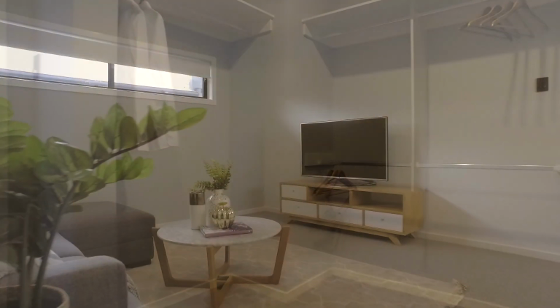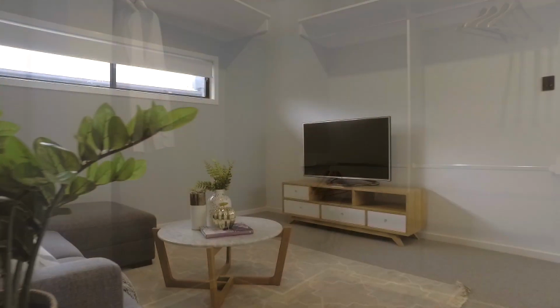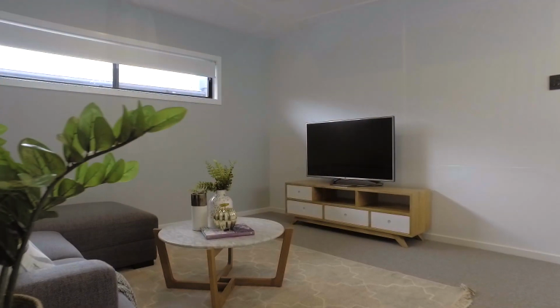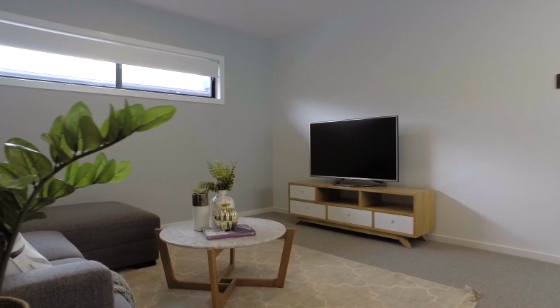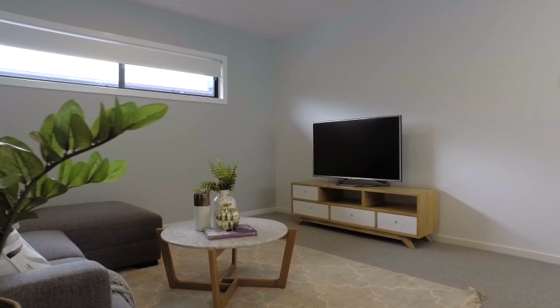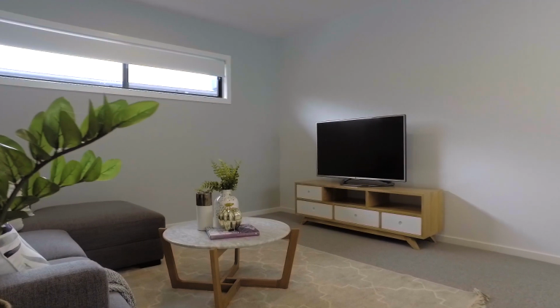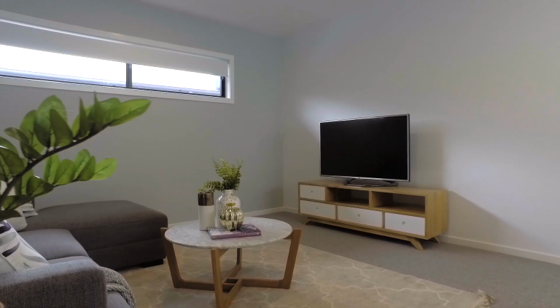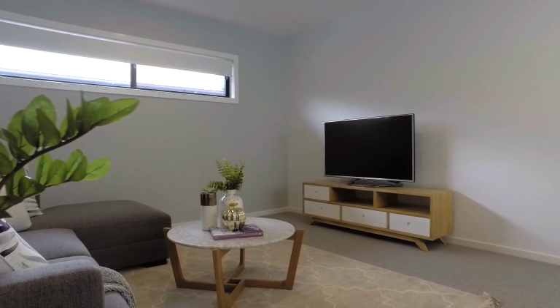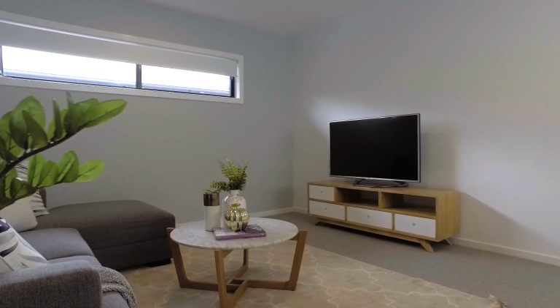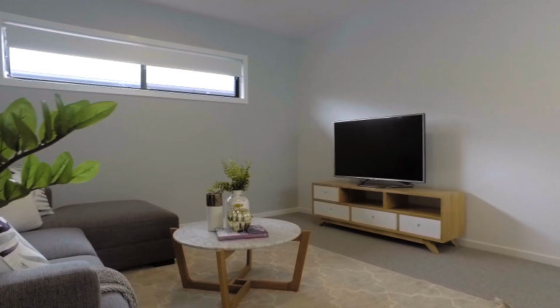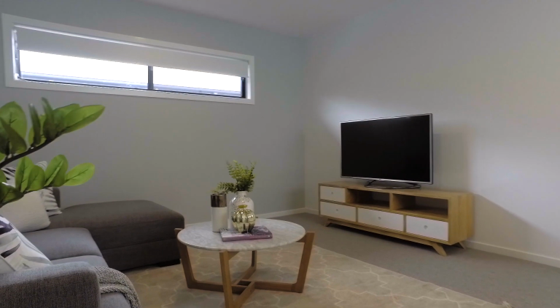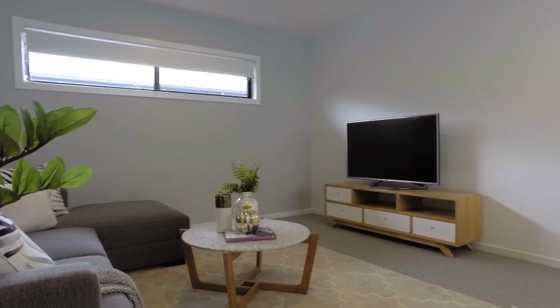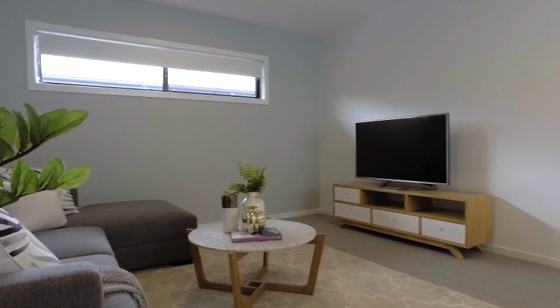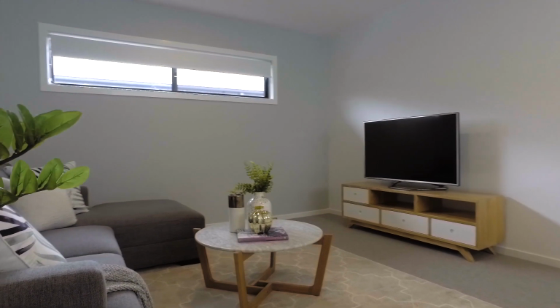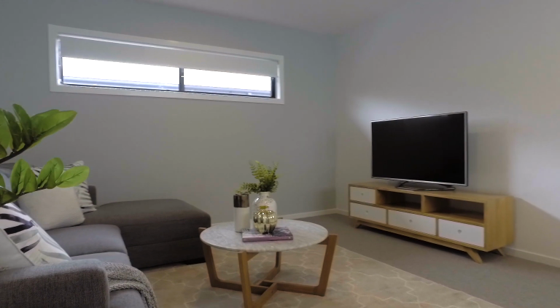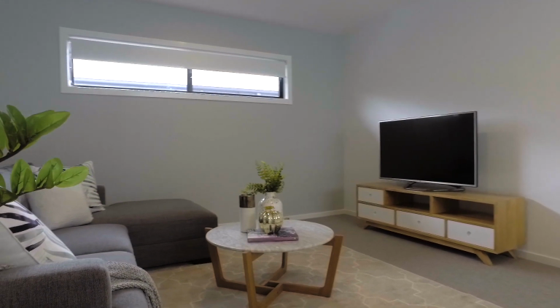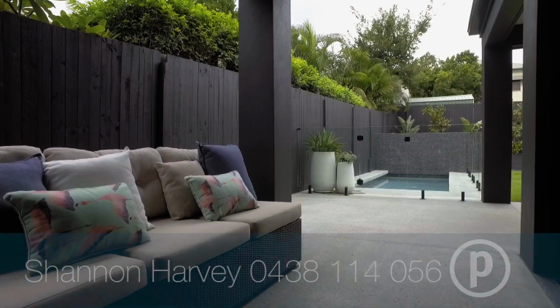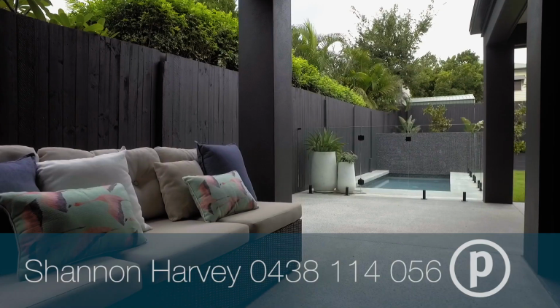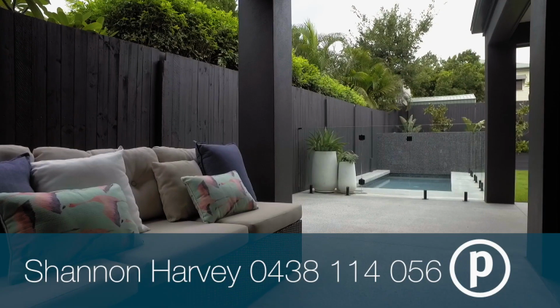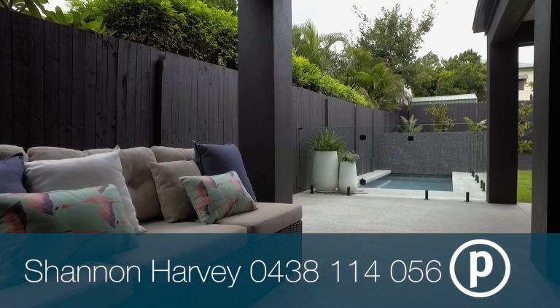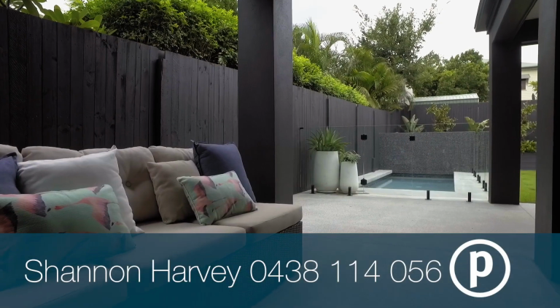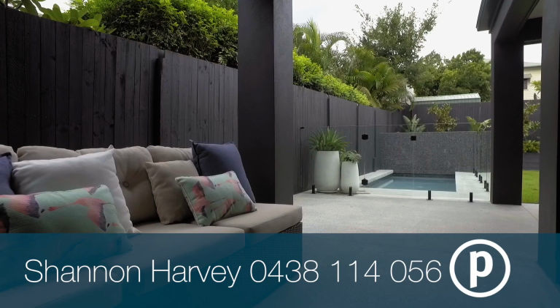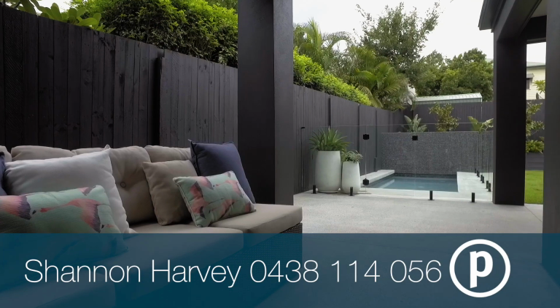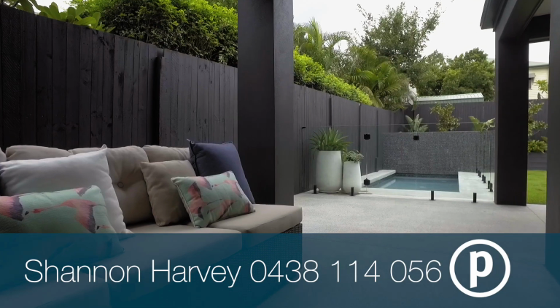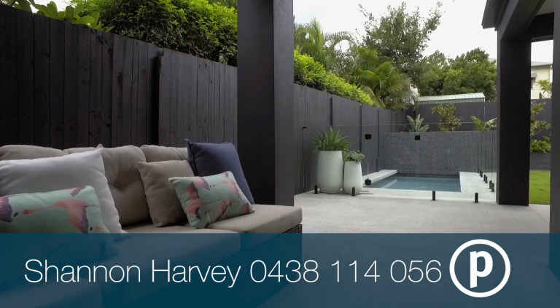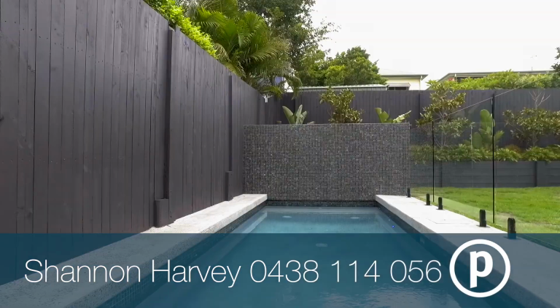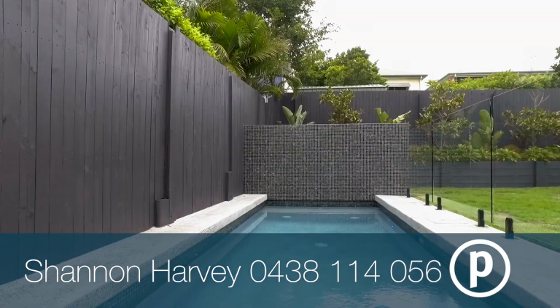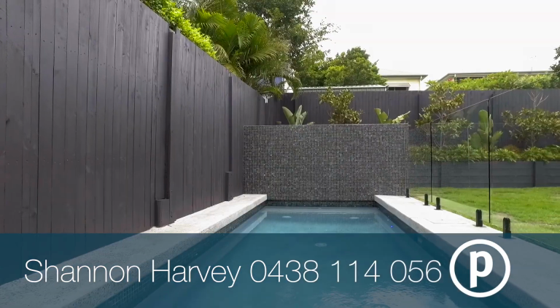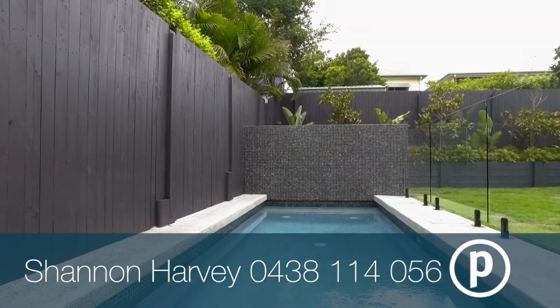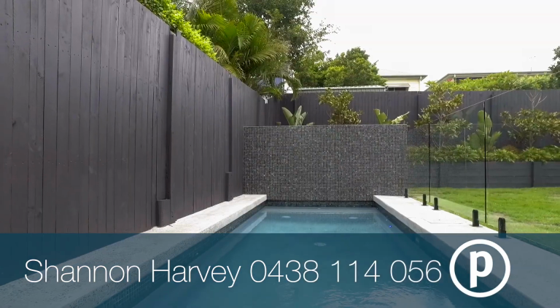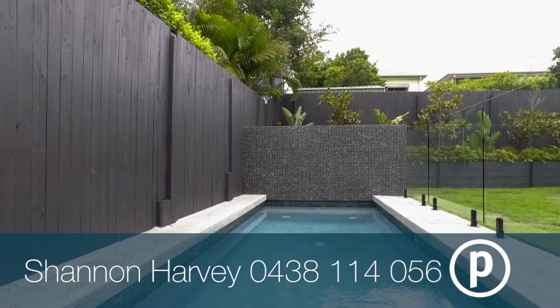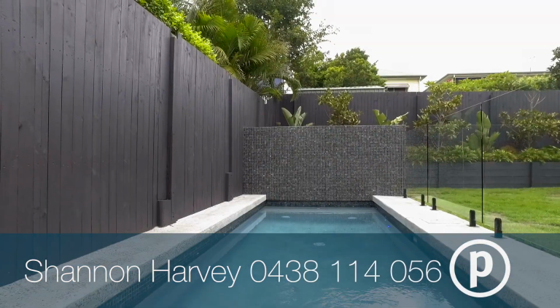An open lounge on this floor is ideal for movies, reading and enjoying quiet time together.